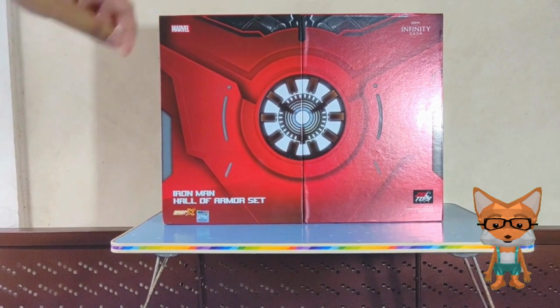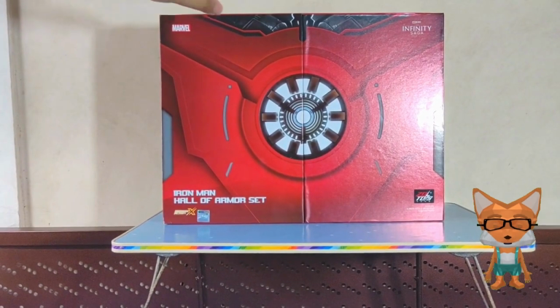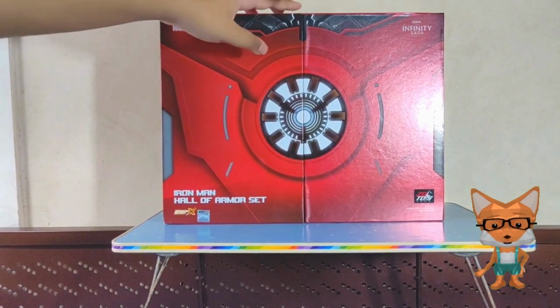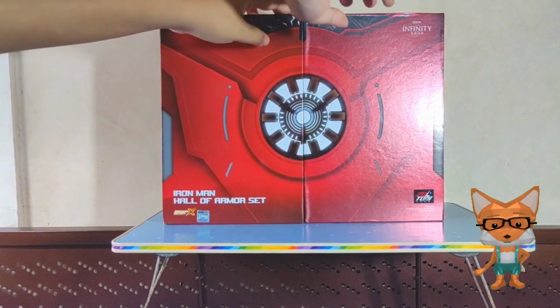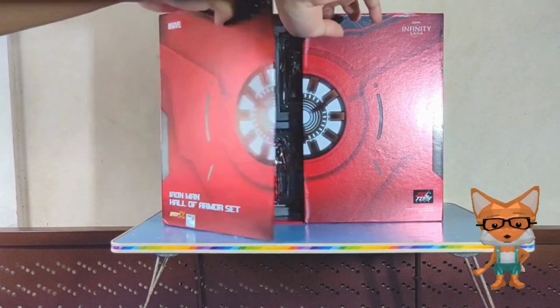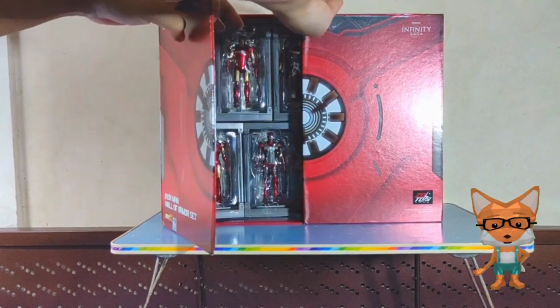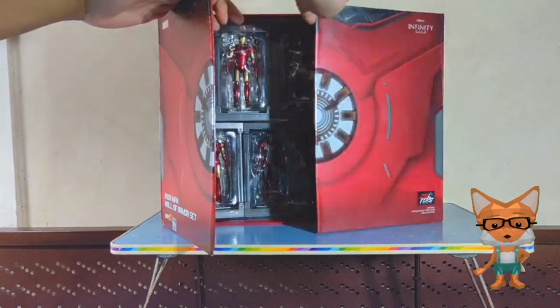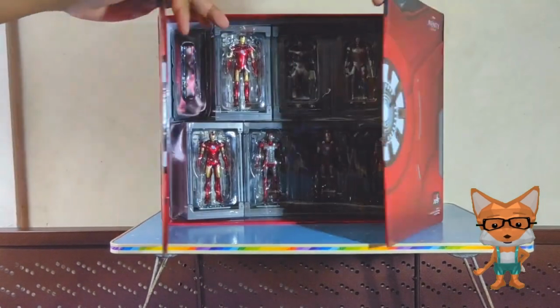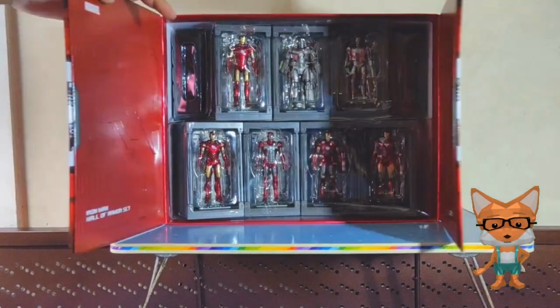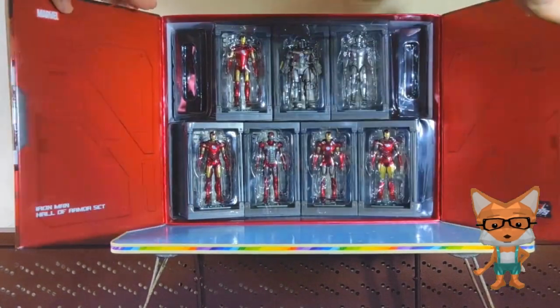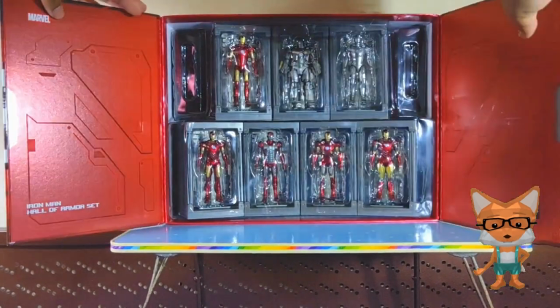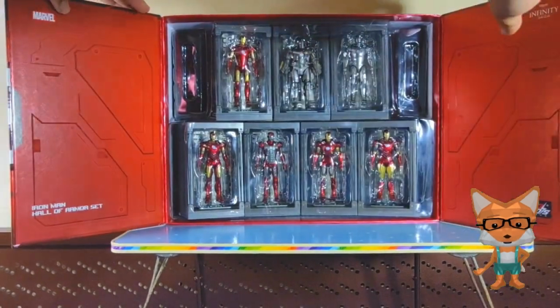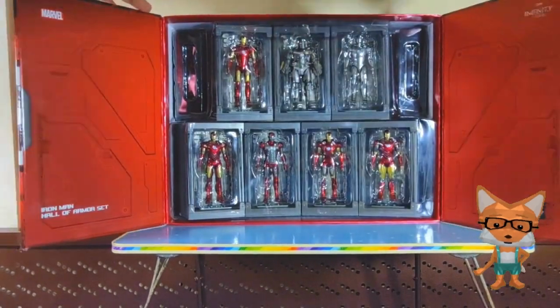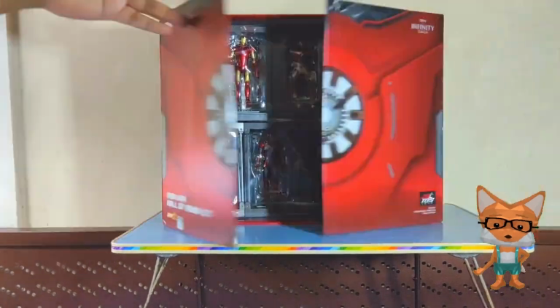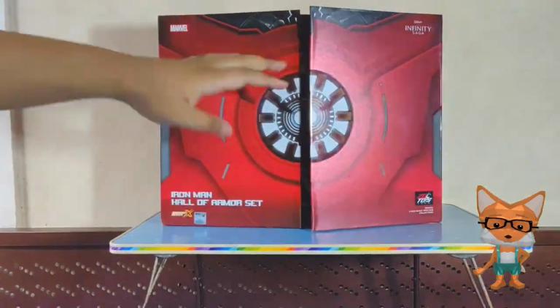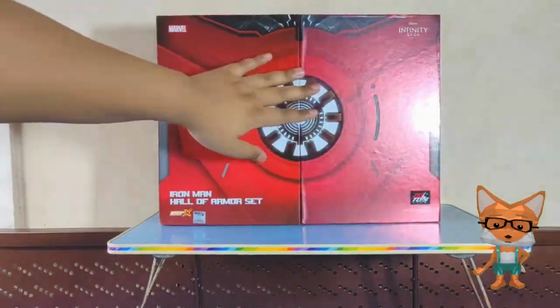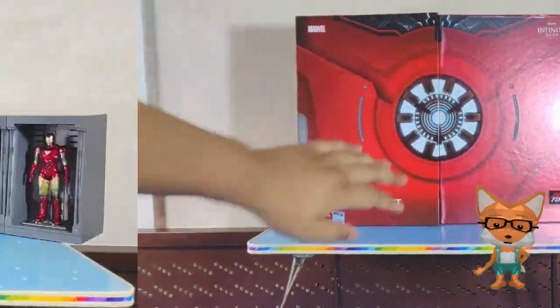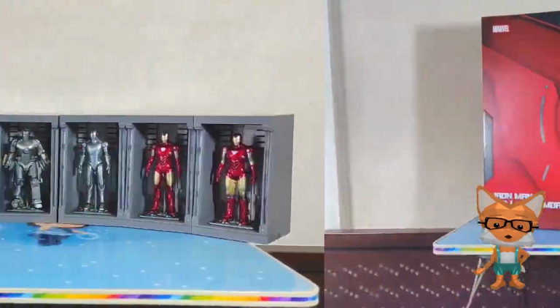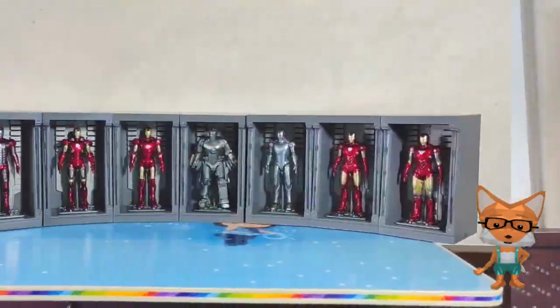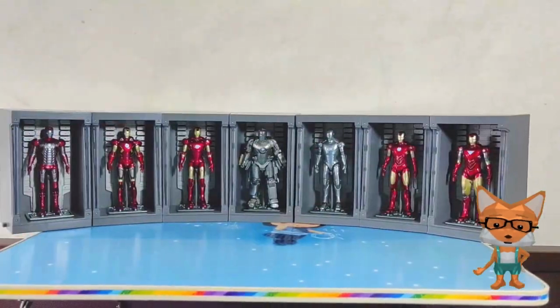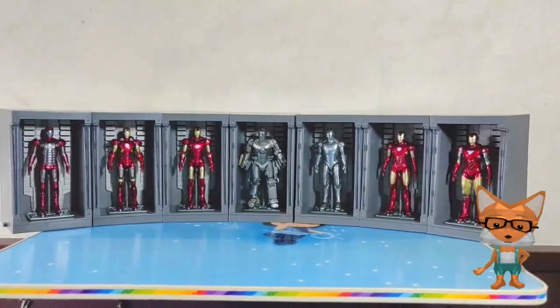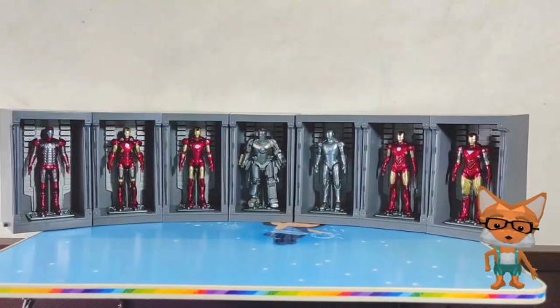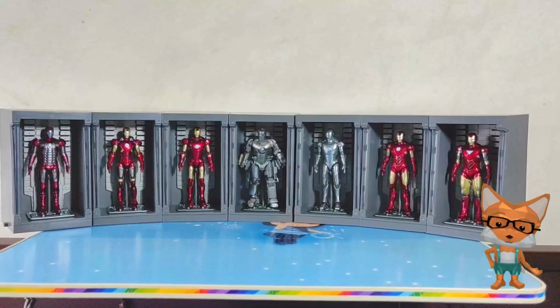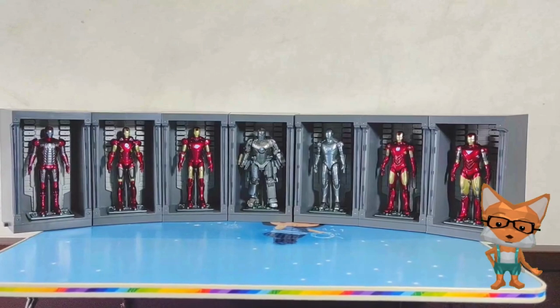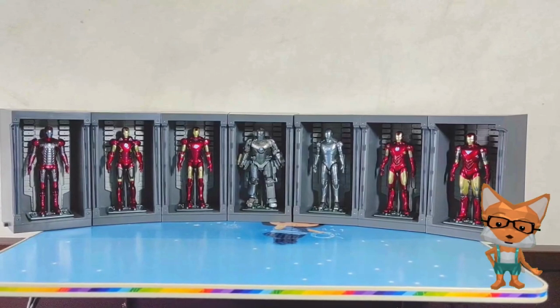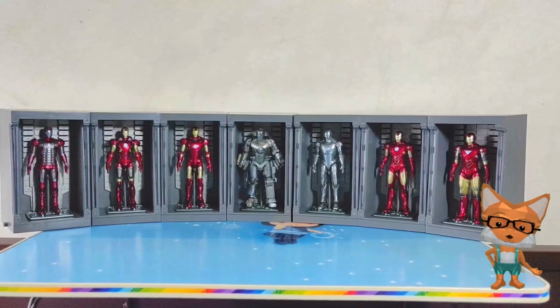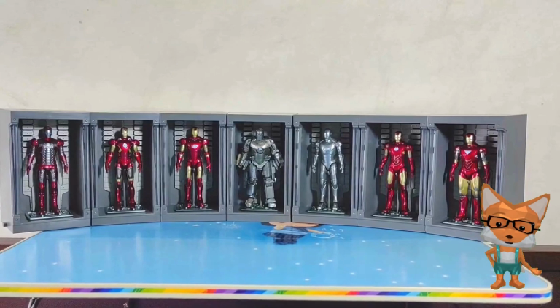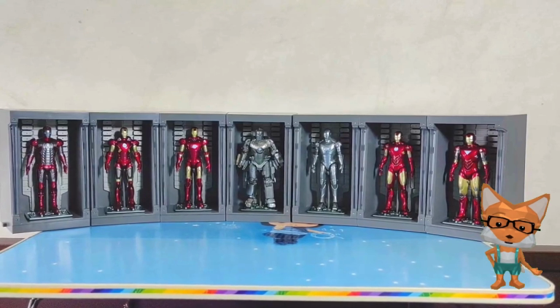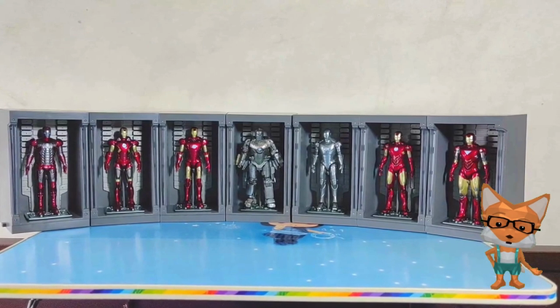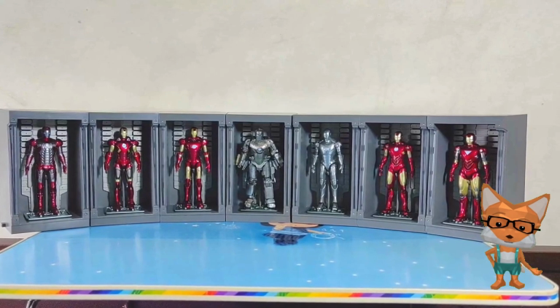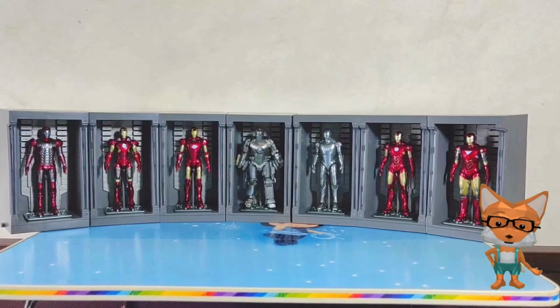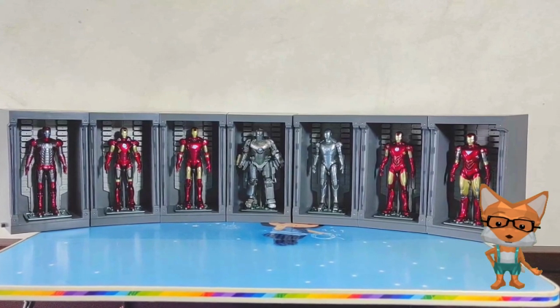Wow! Awesome! Seven figures in one box! Let's watch it till the end!